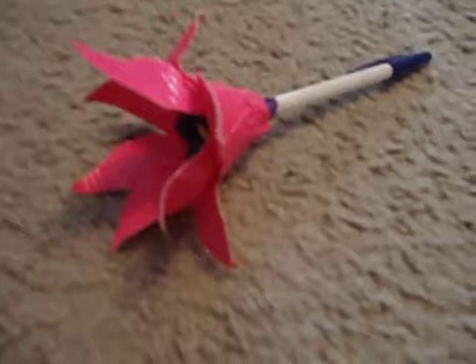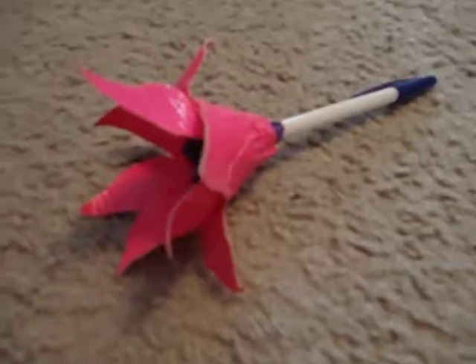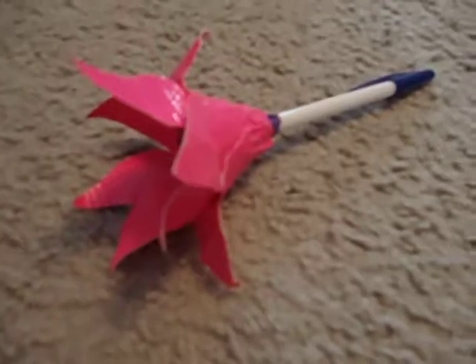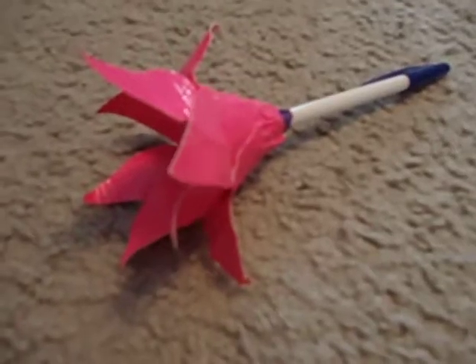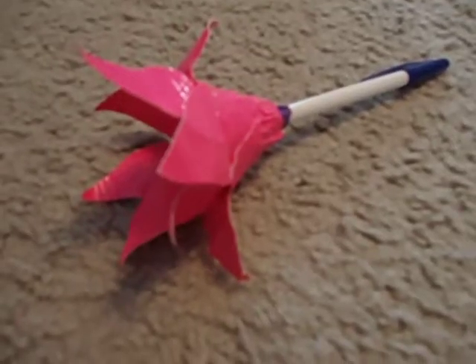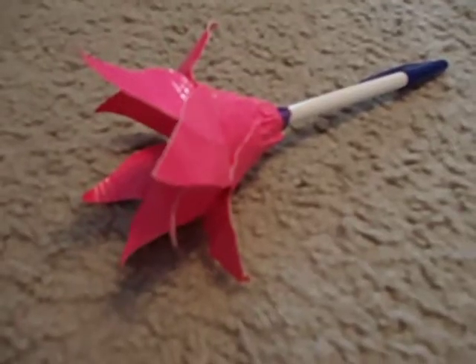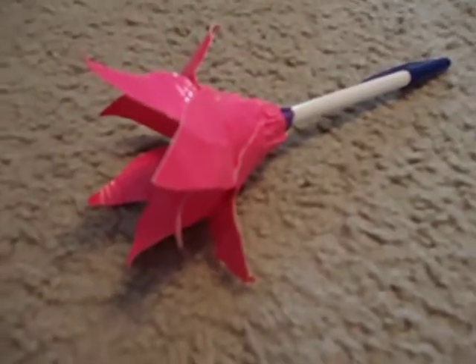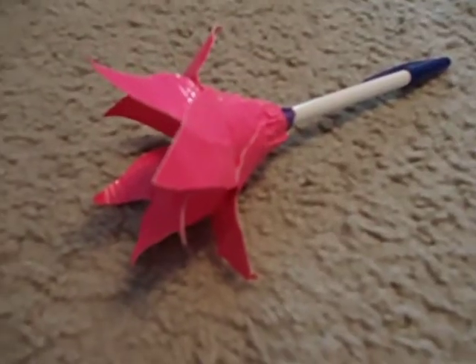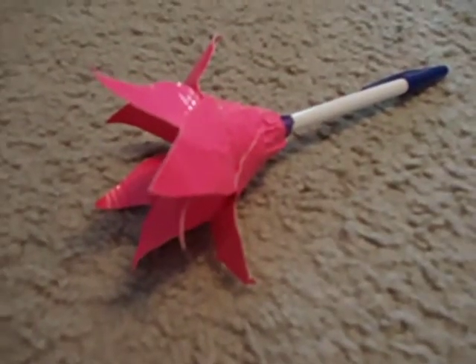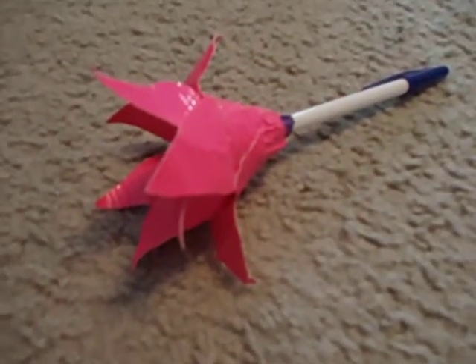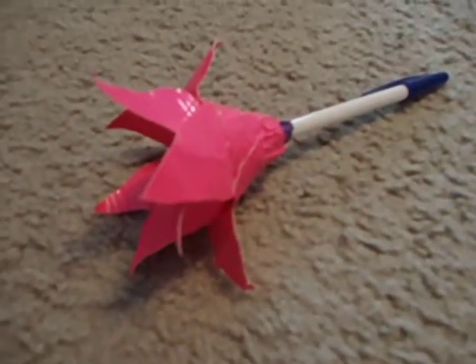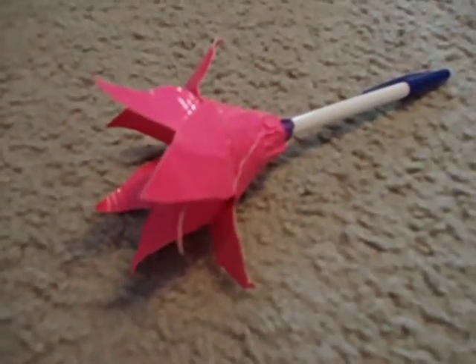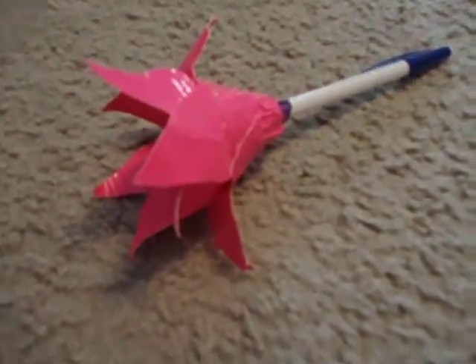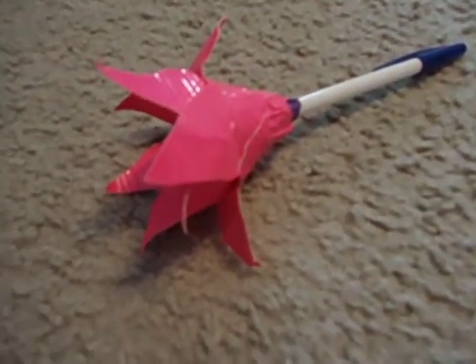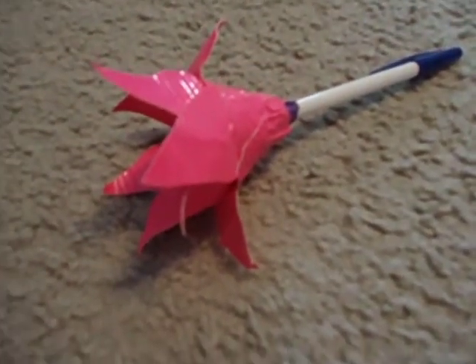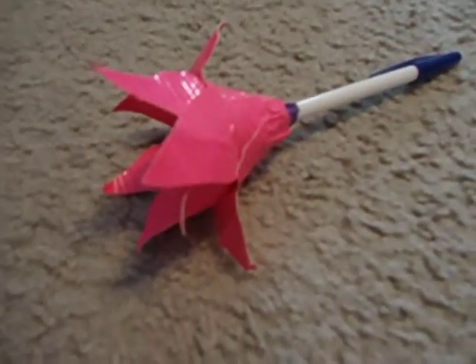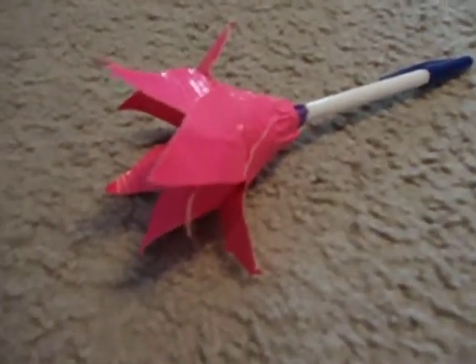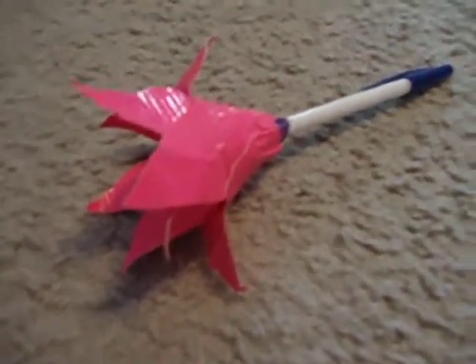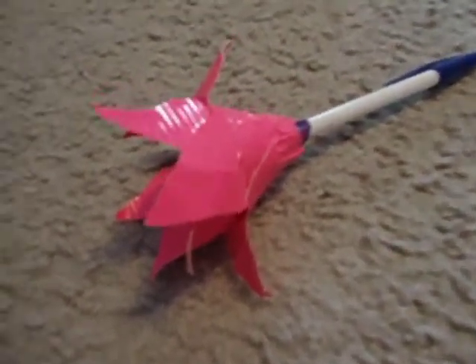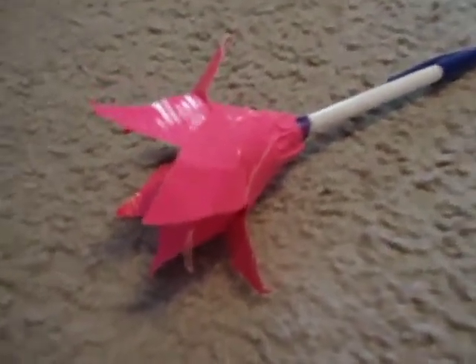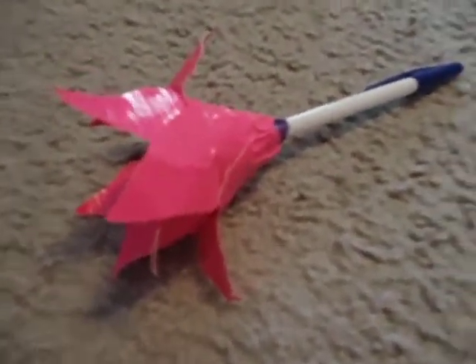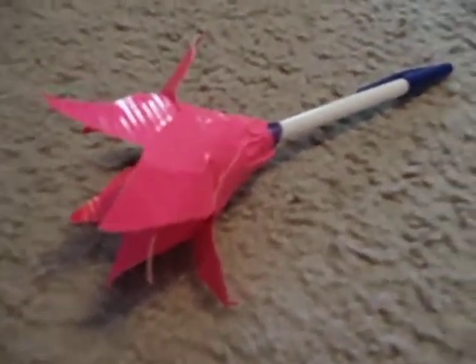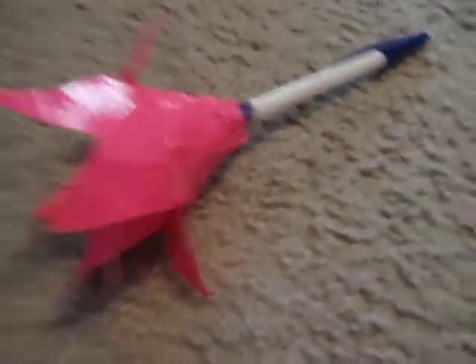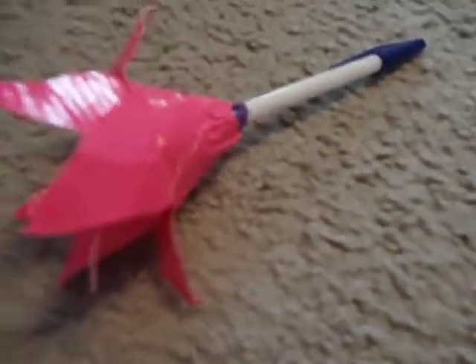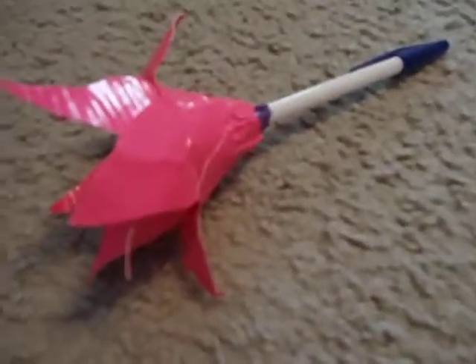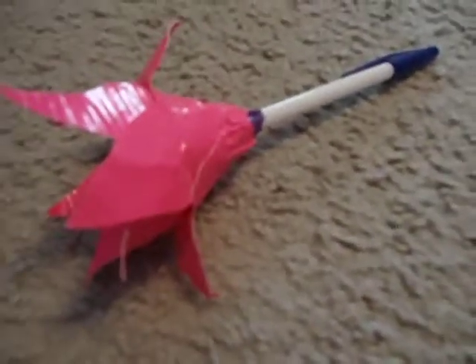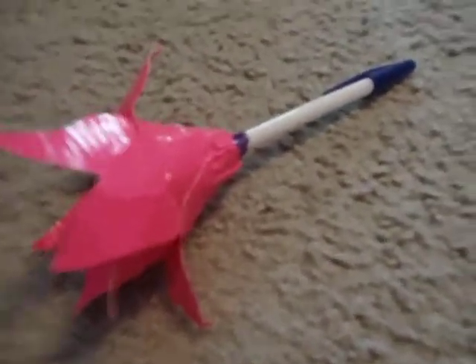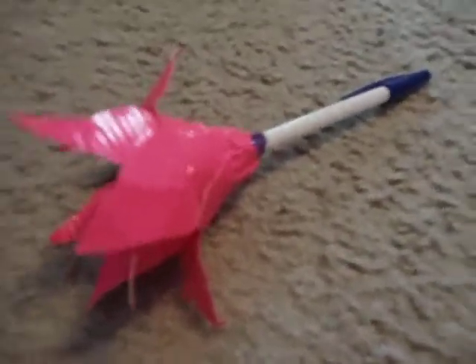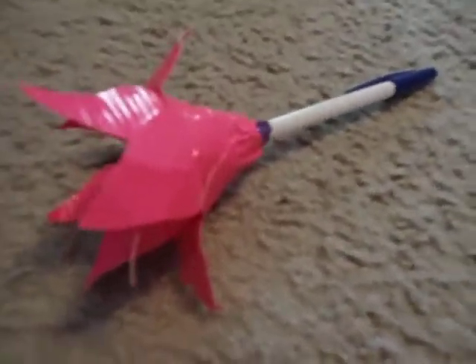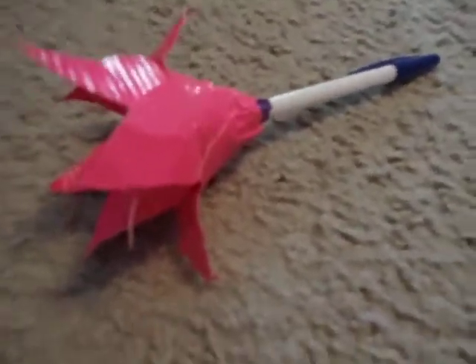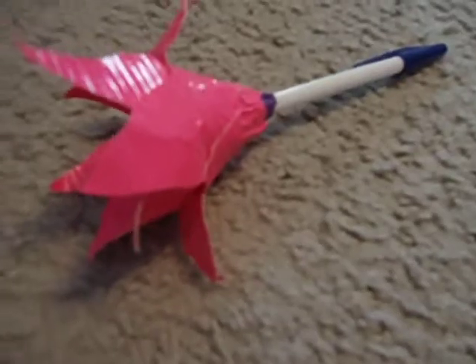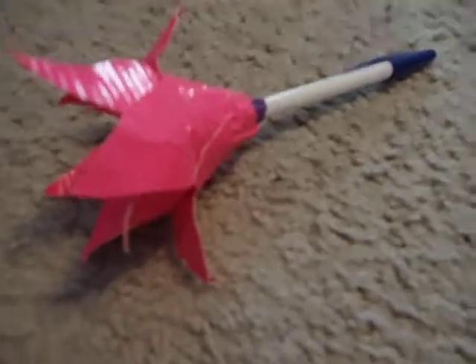Hi guys, it's duct tape girl 22. This is a duct tape daisy I made.